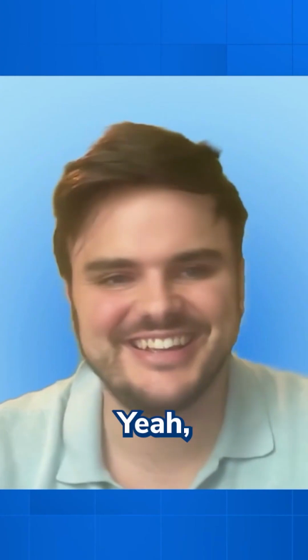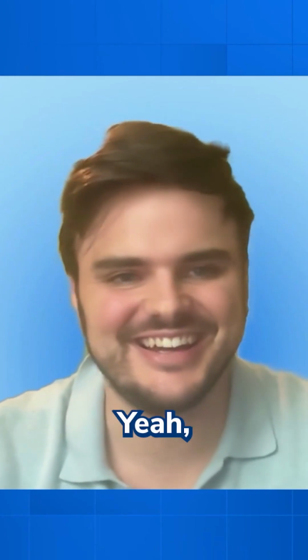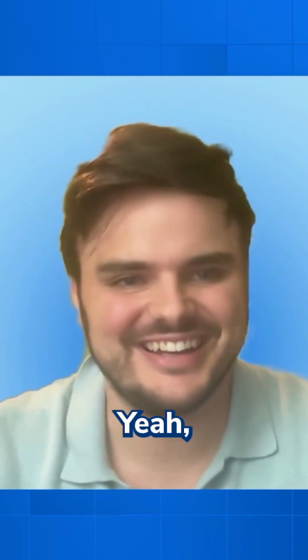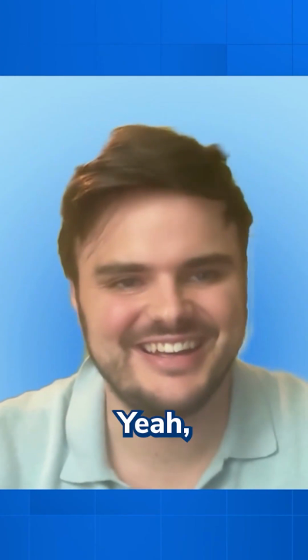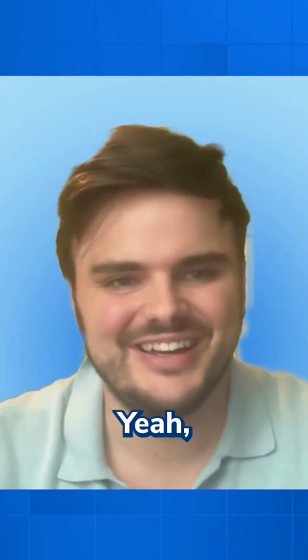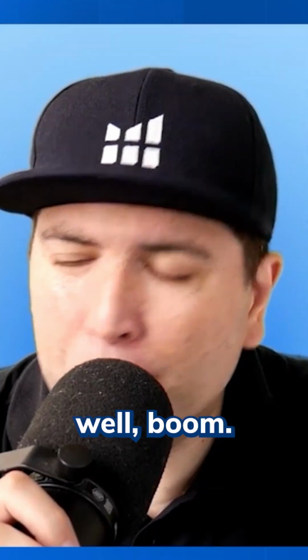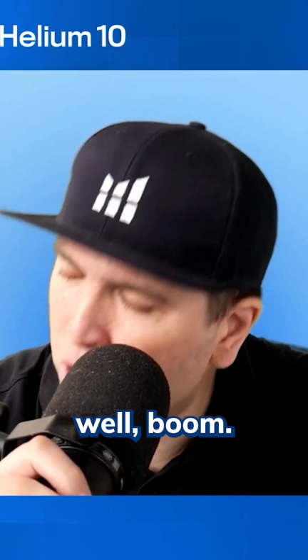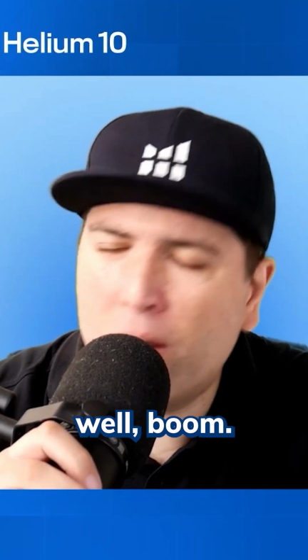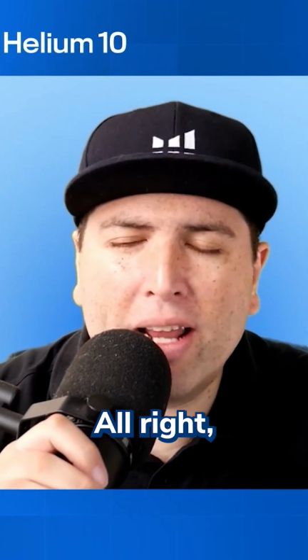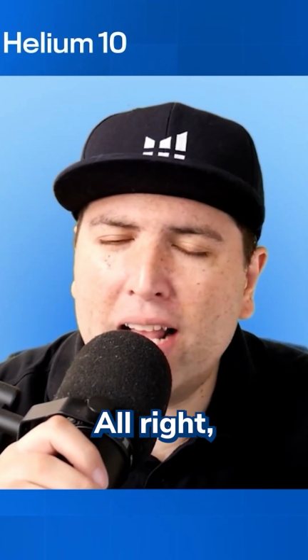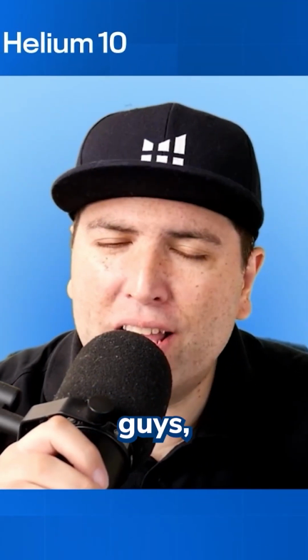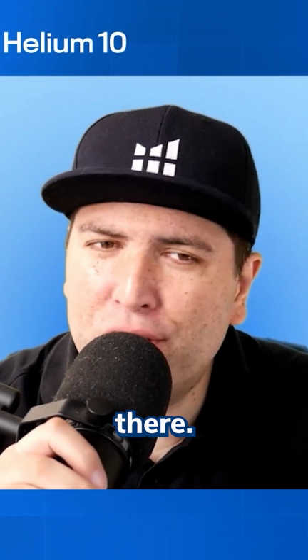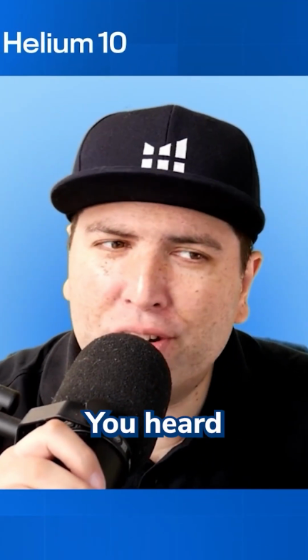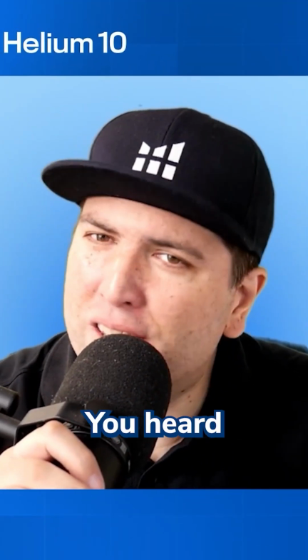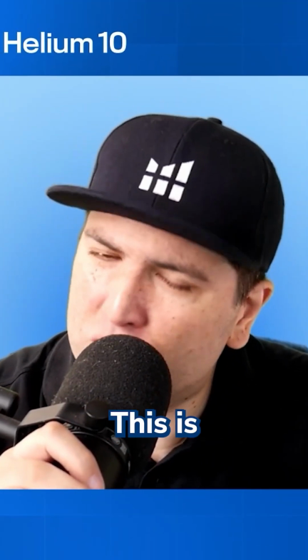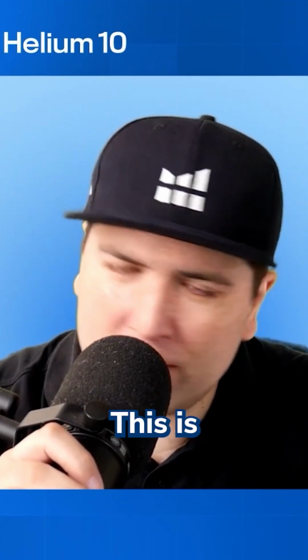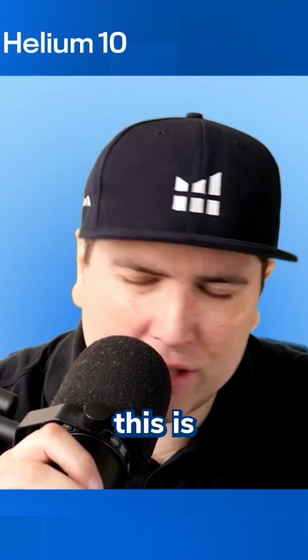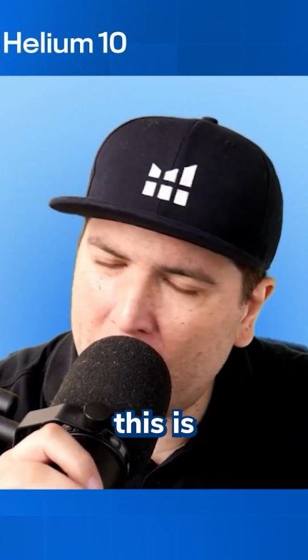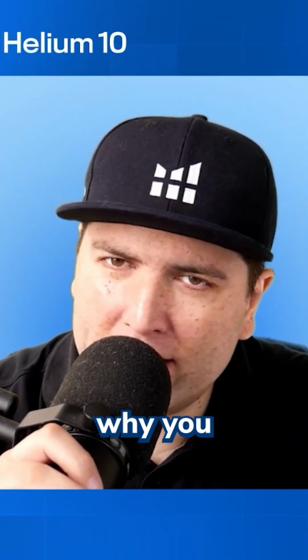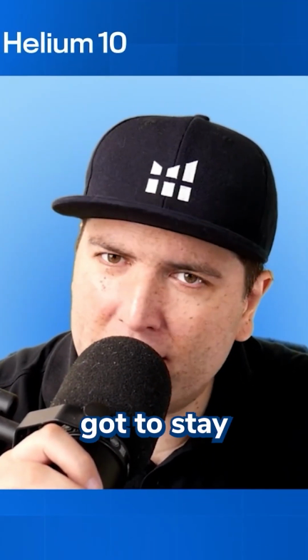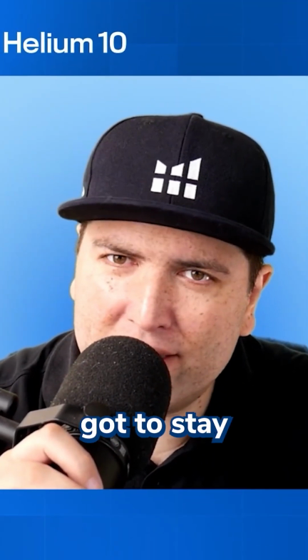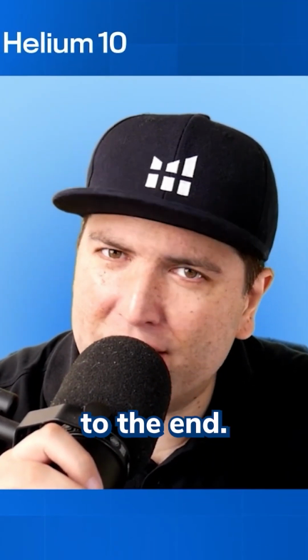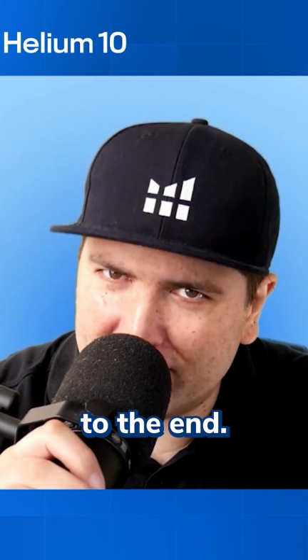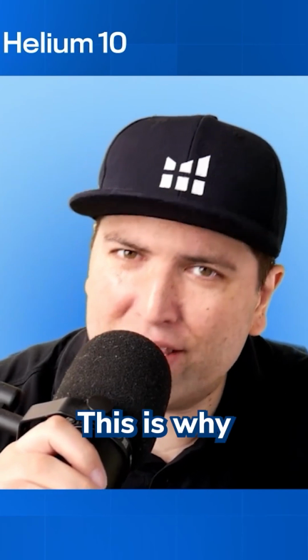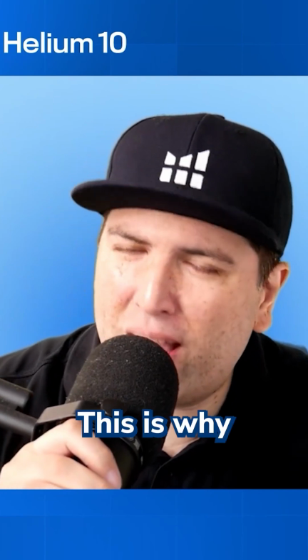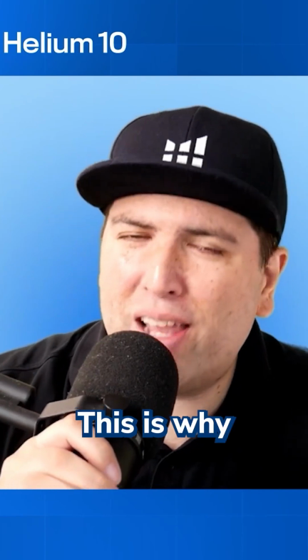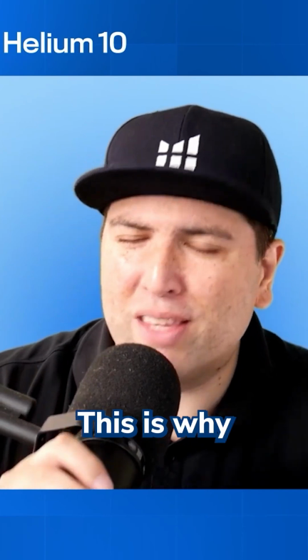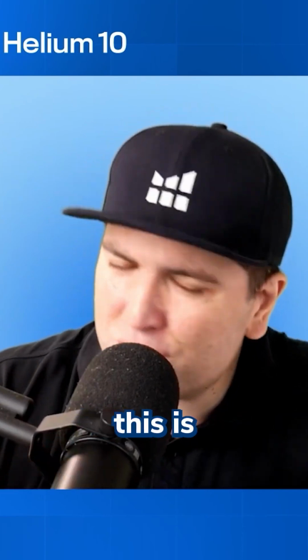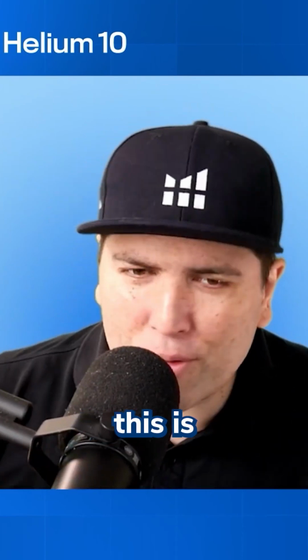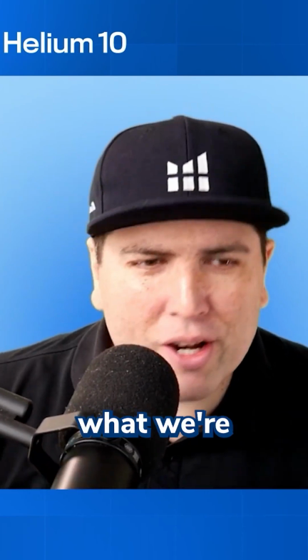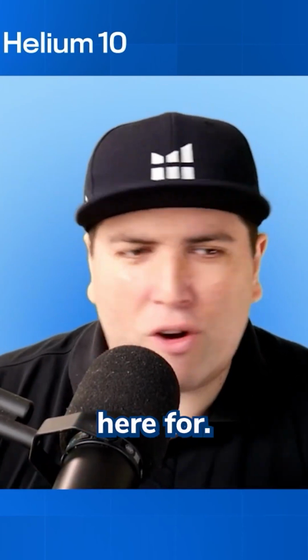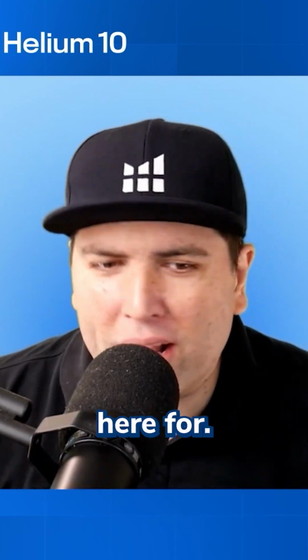Yeah. All right guys, there you heard it. This is why you got to stay to the end. This is what we're here for.